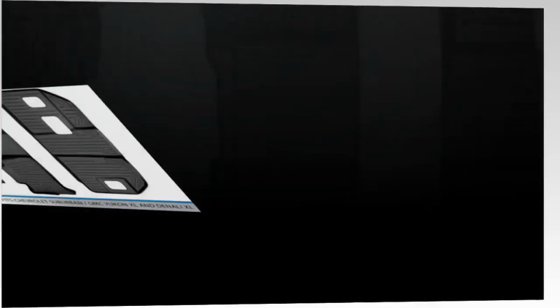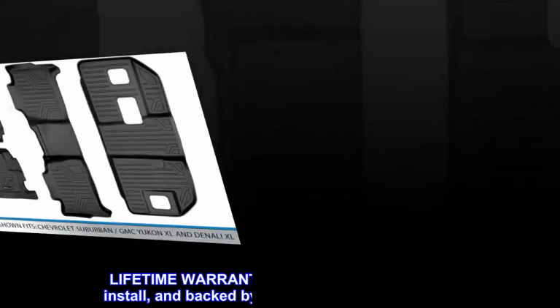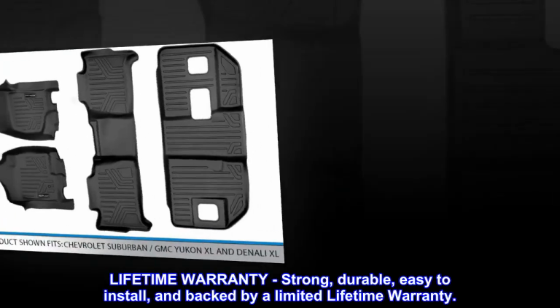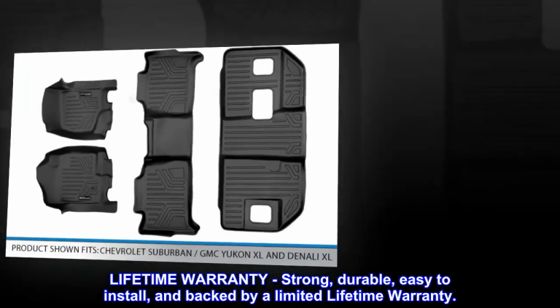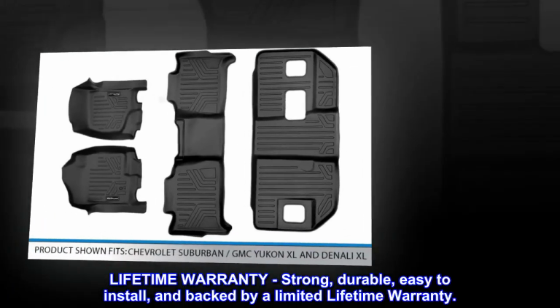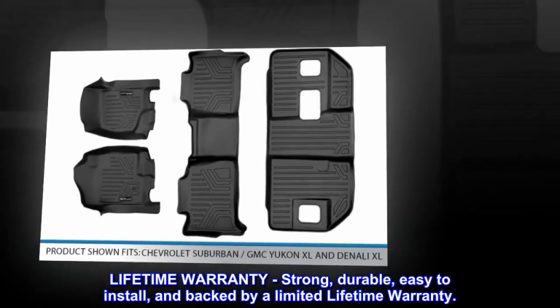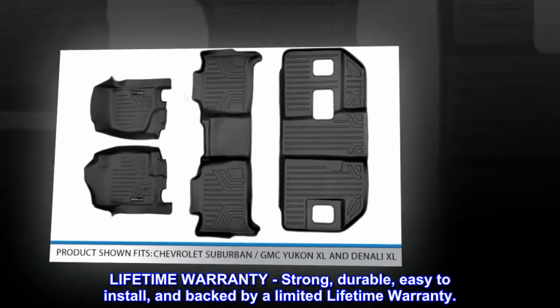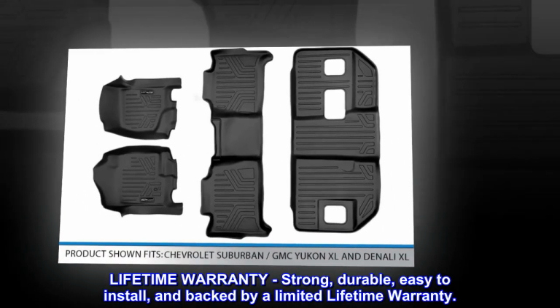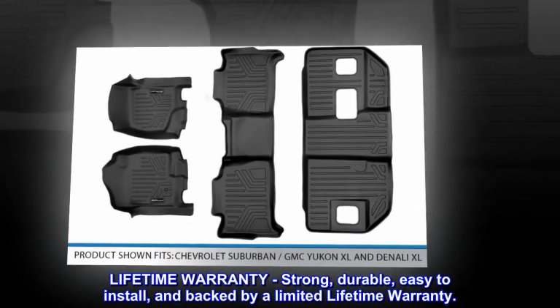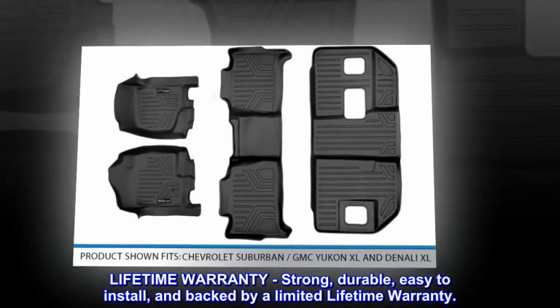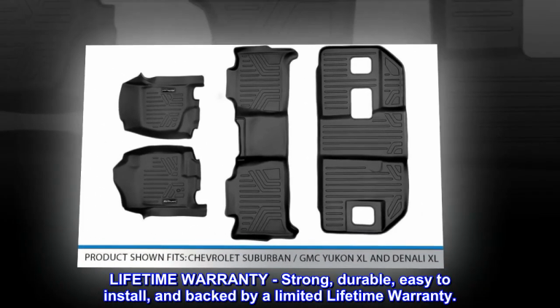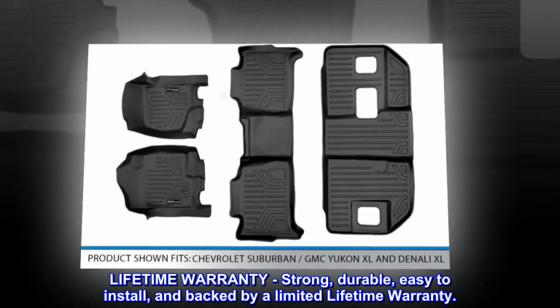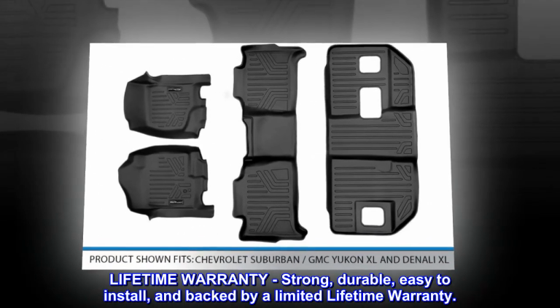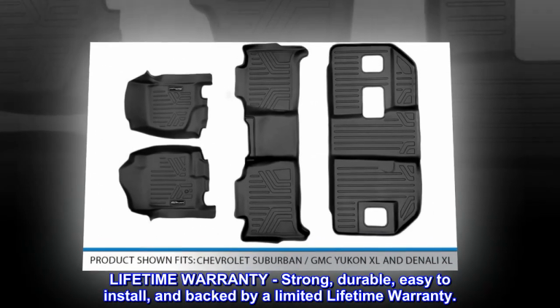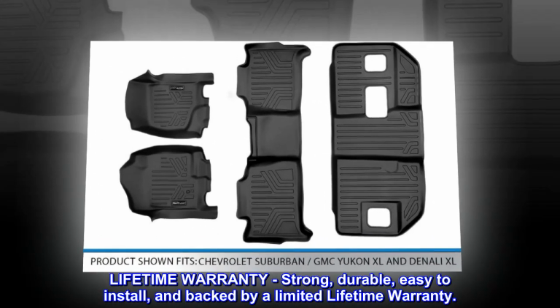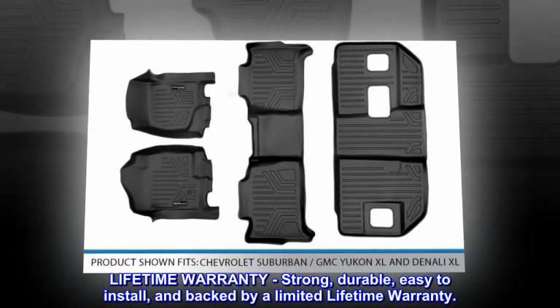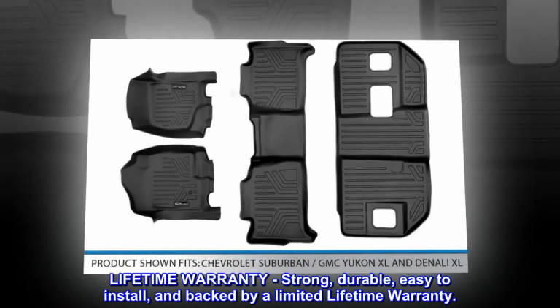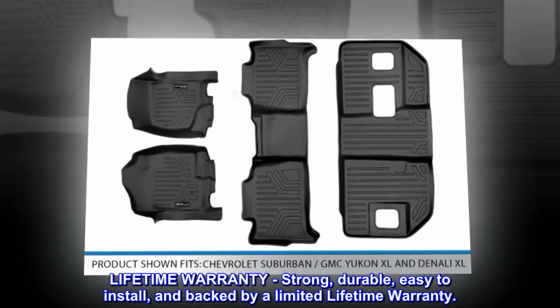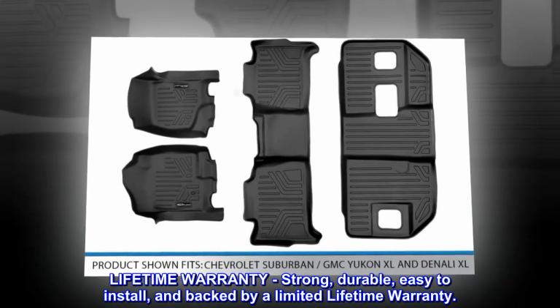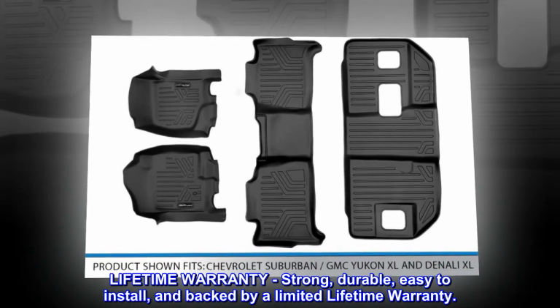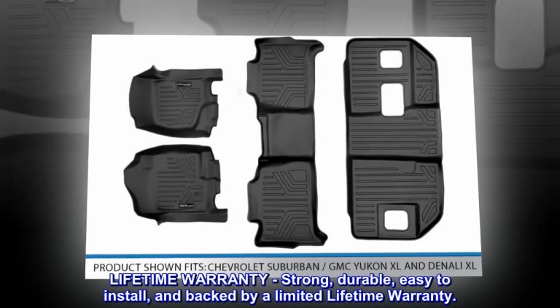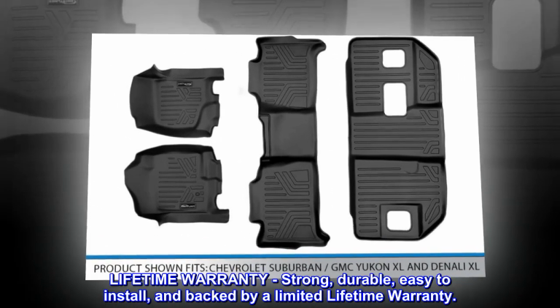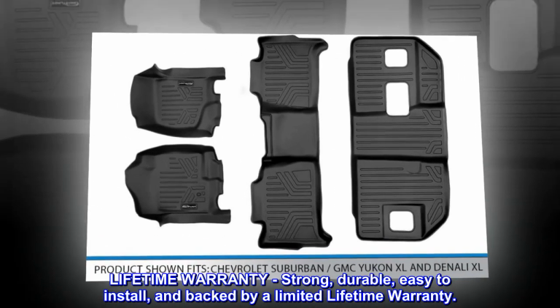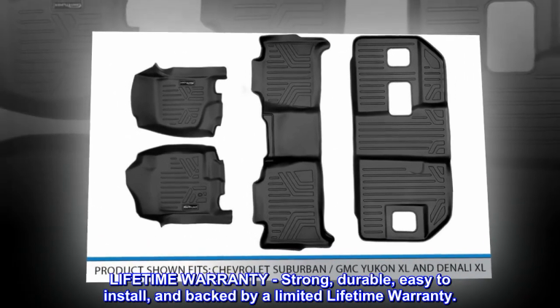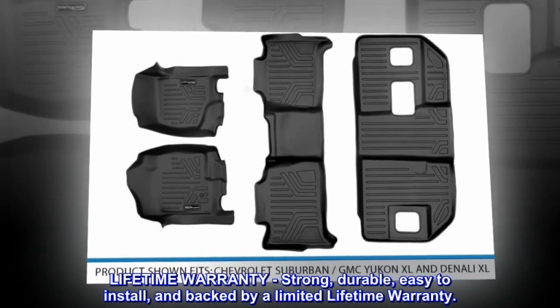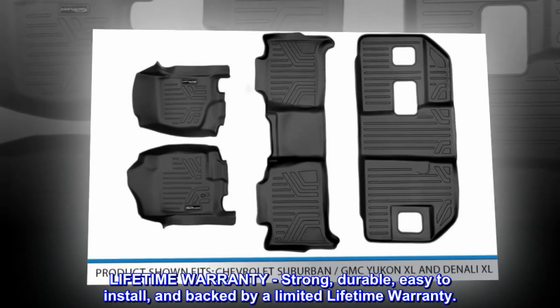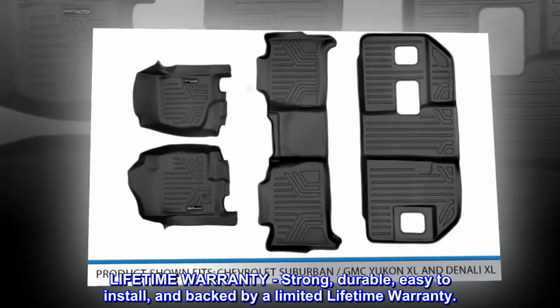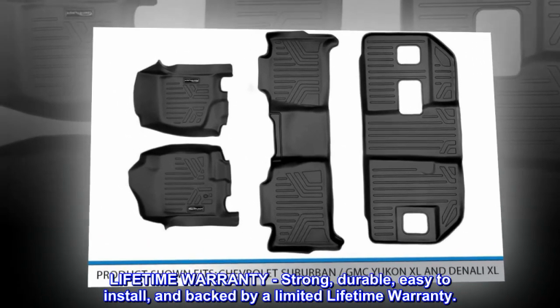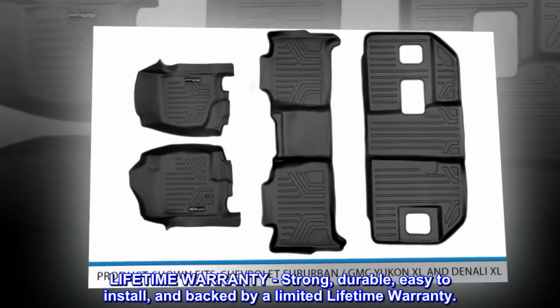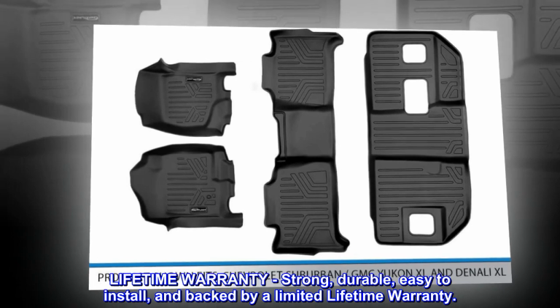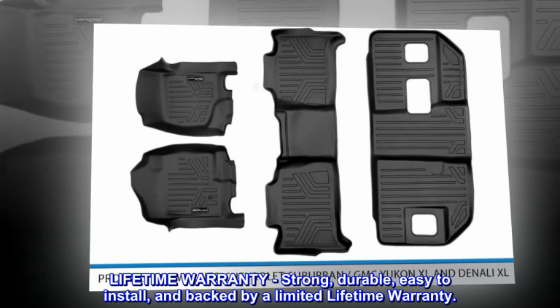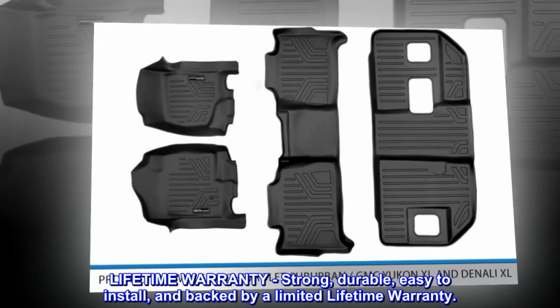Lifetime warranty. Strong, durable, easy to install, and backed by a limited lifetime warranty.